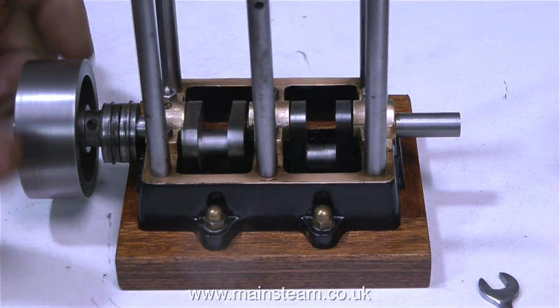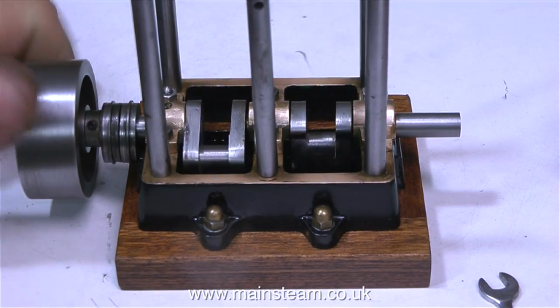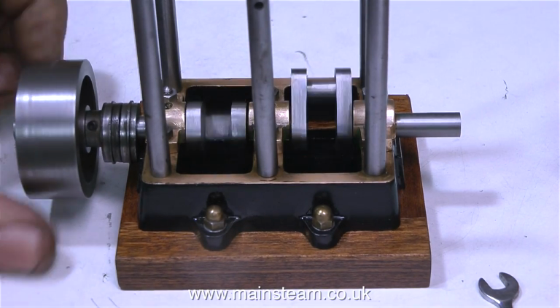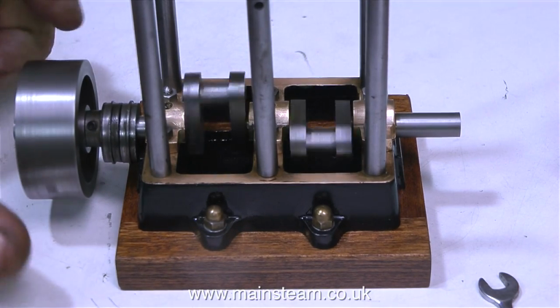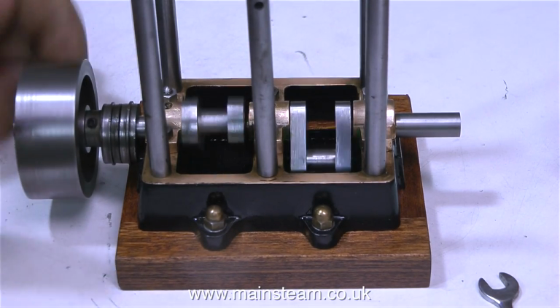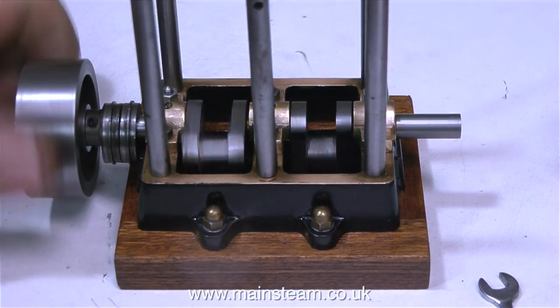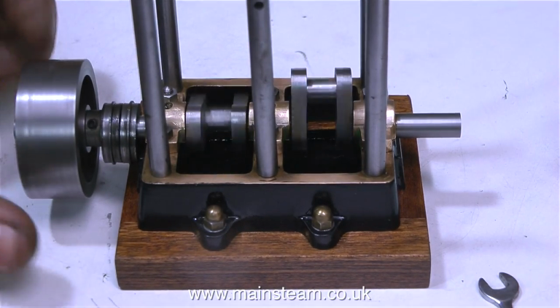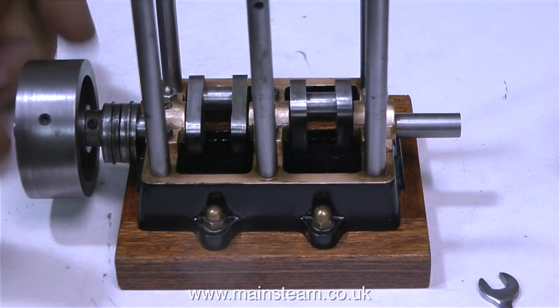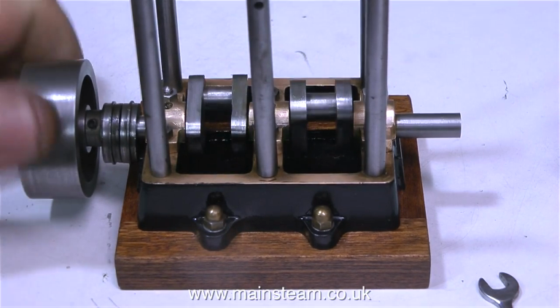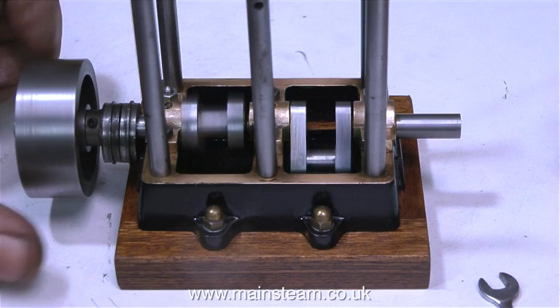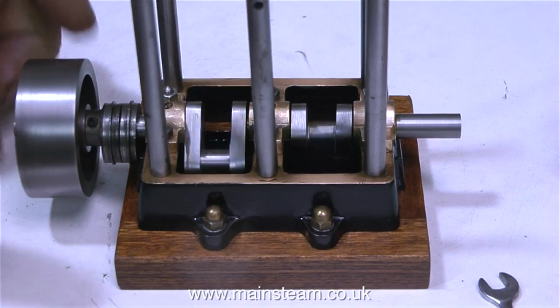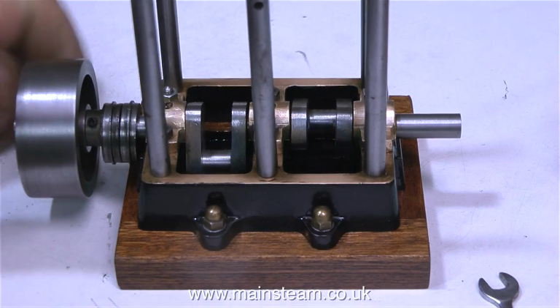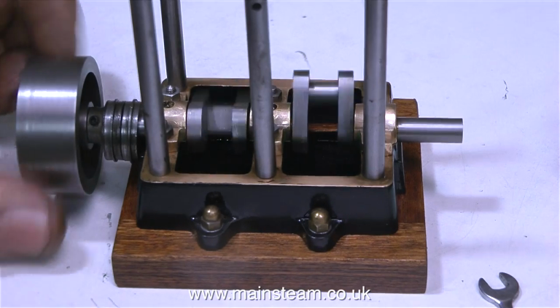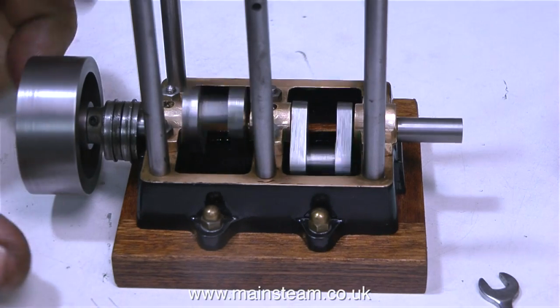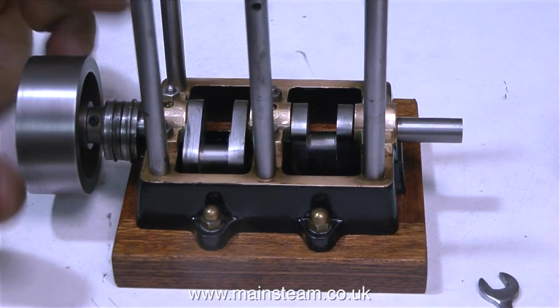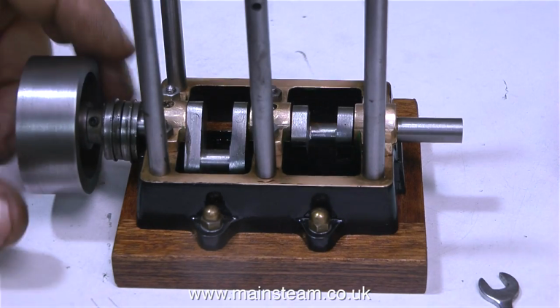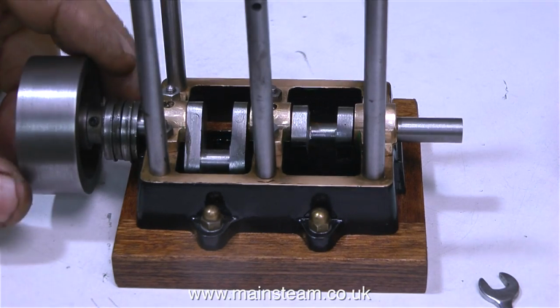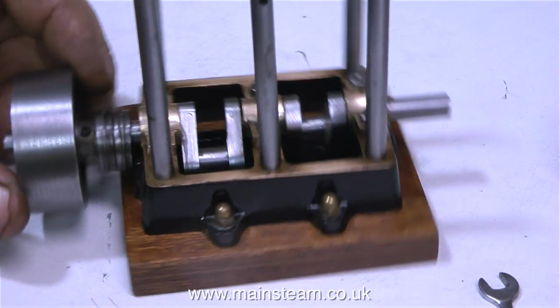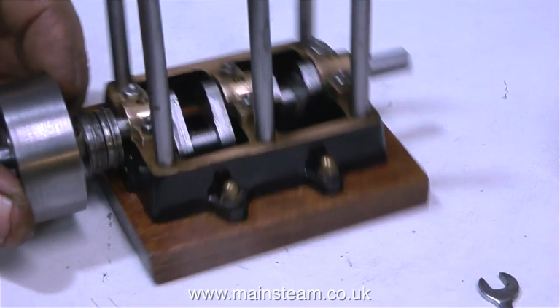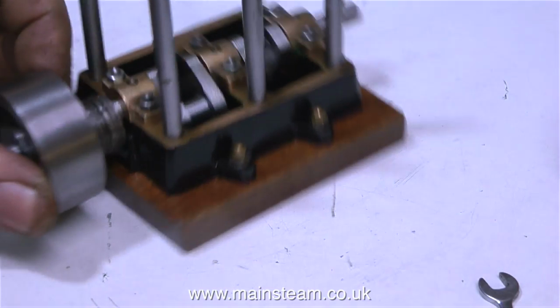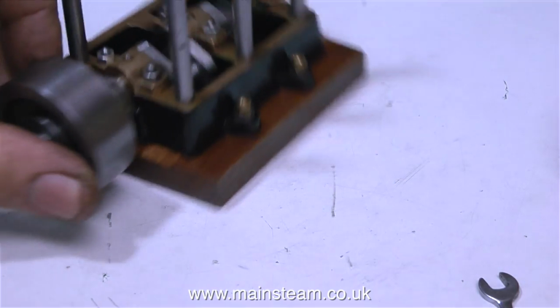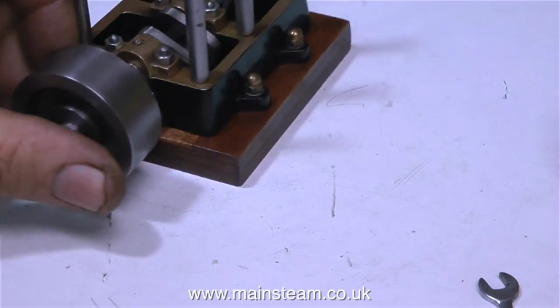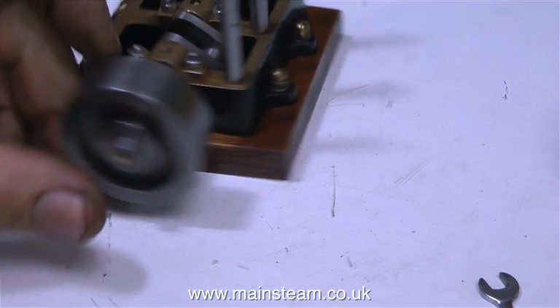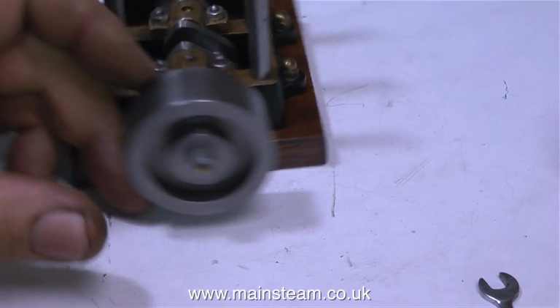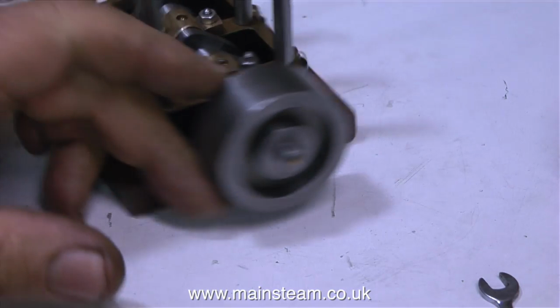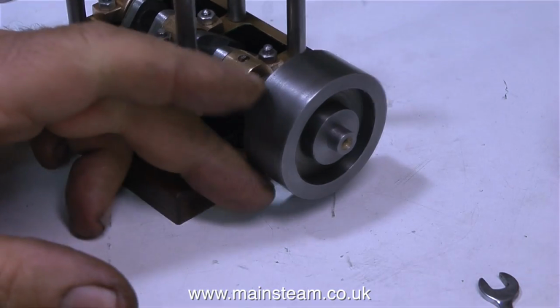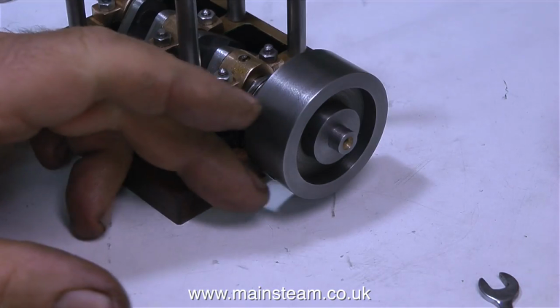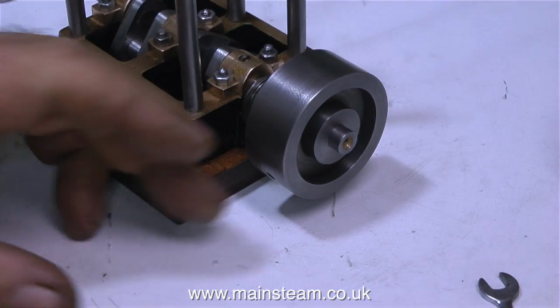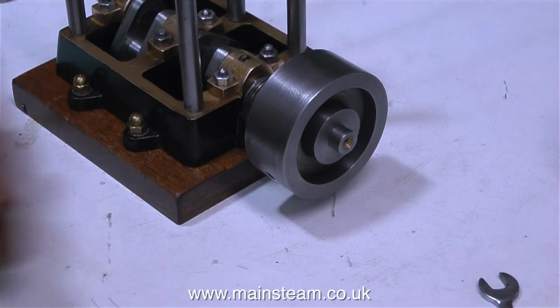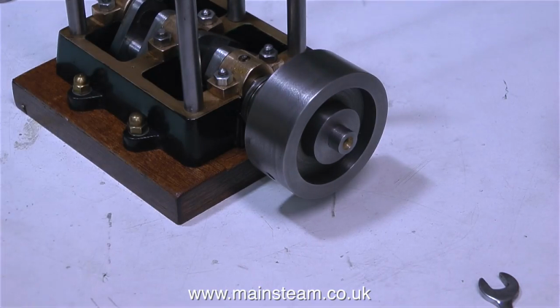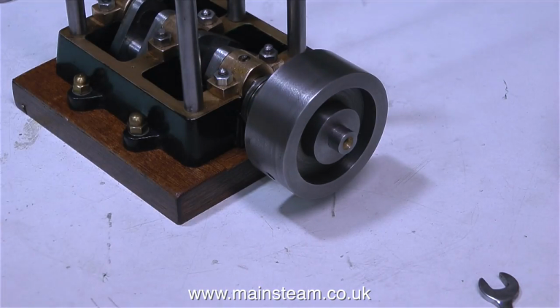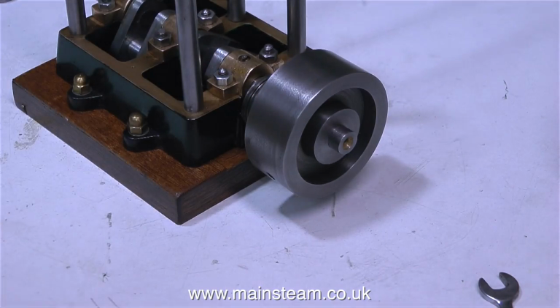I left the ends of the crankwebs slightly longer than shown on the drawing, but no problem here — the crankshaft rotates perfectly.